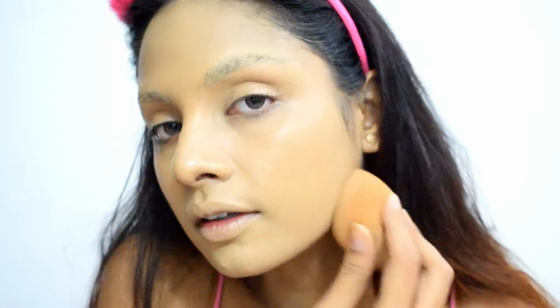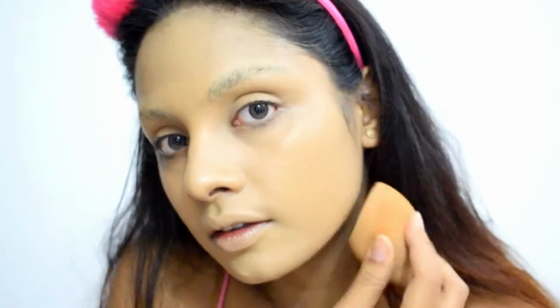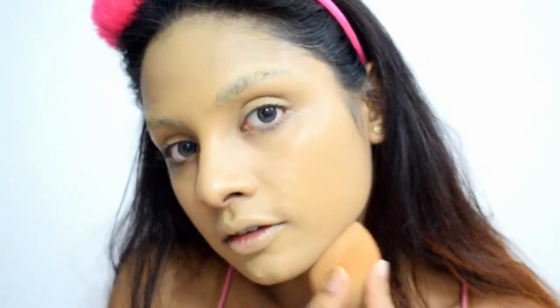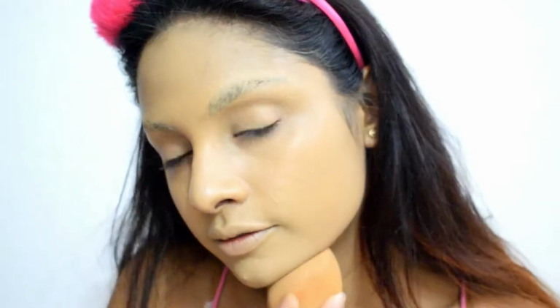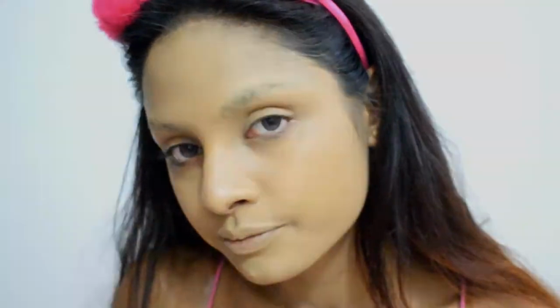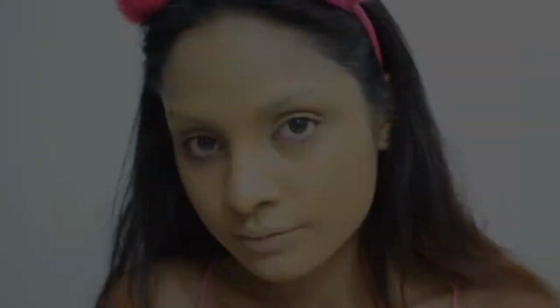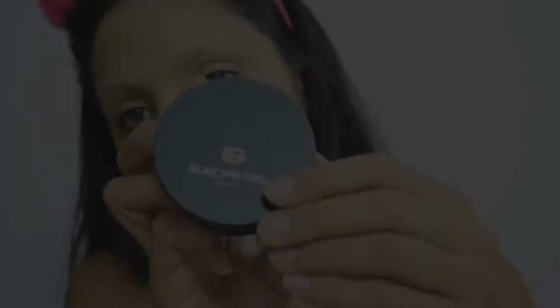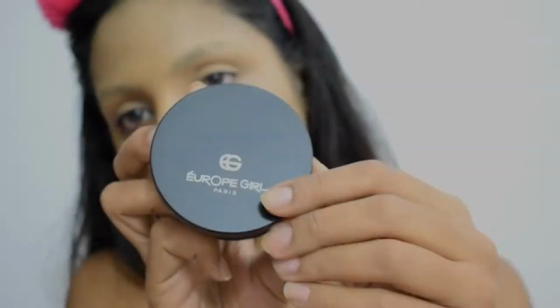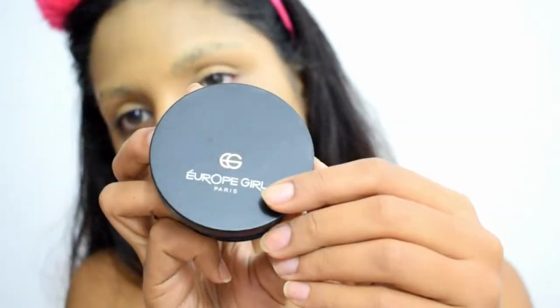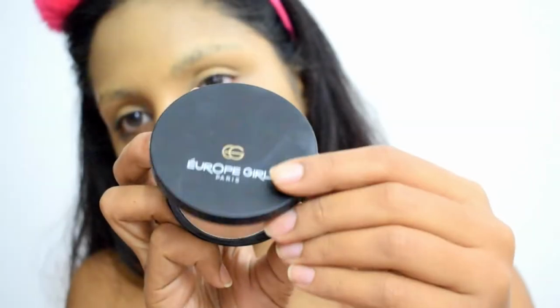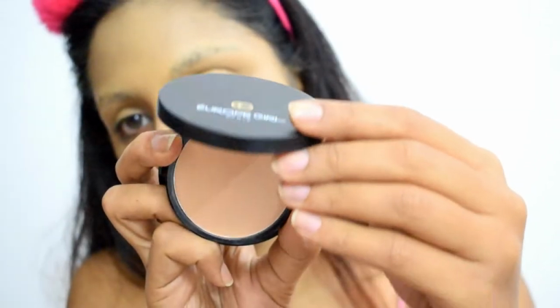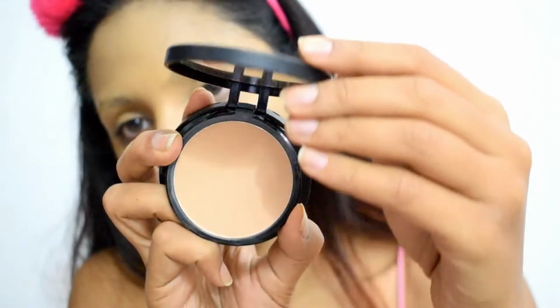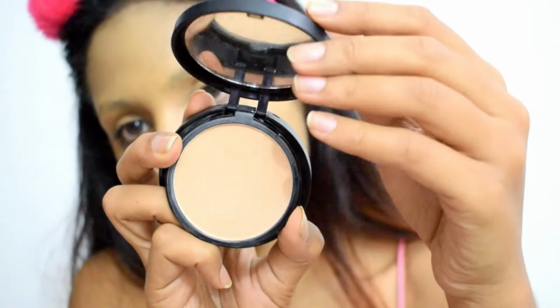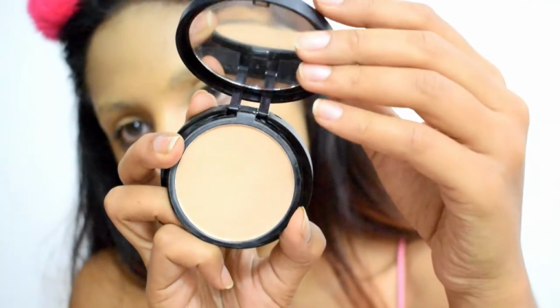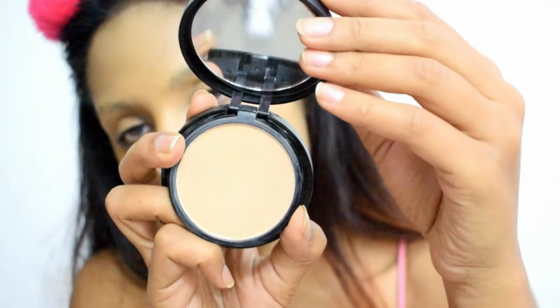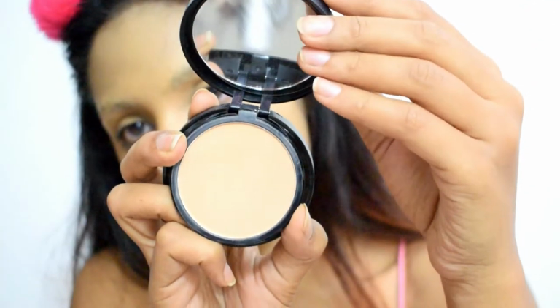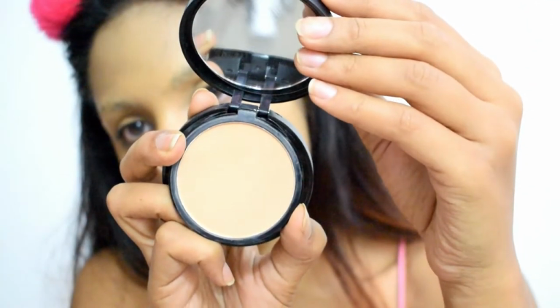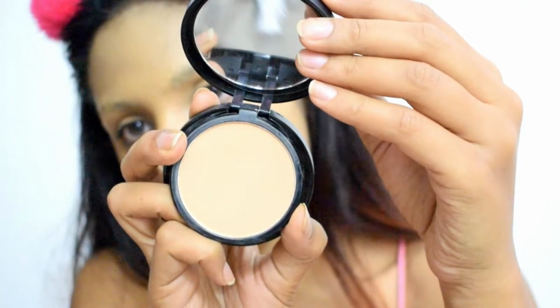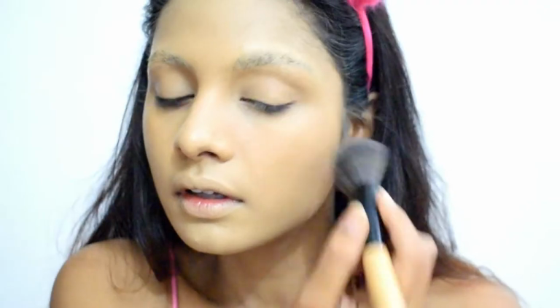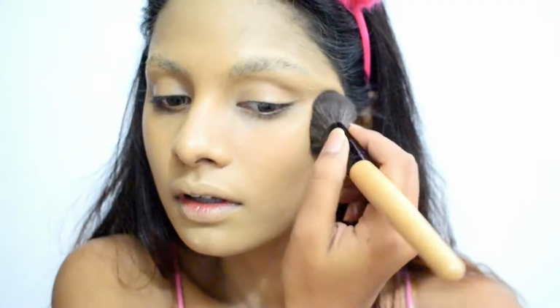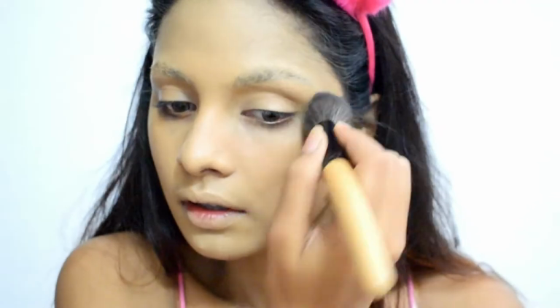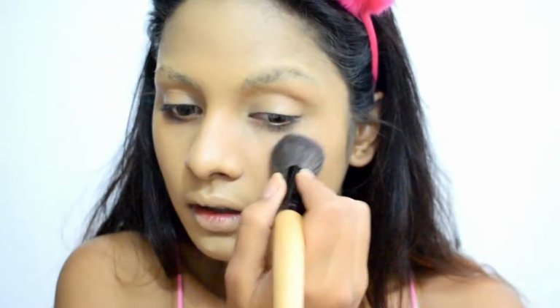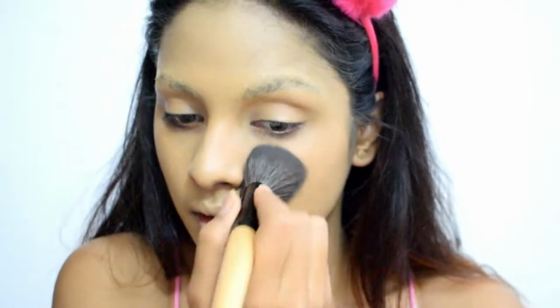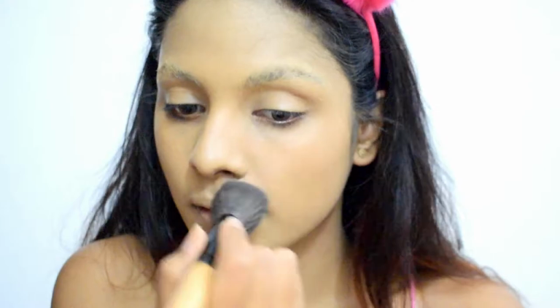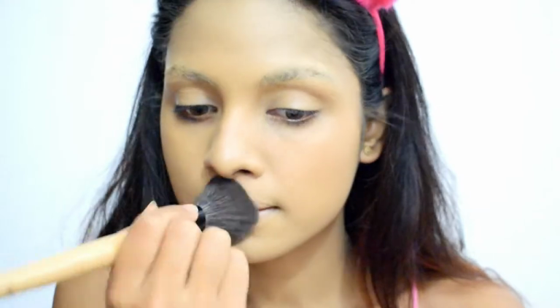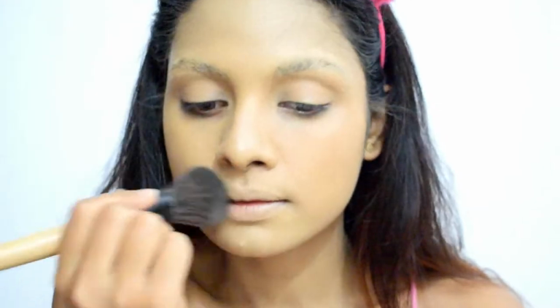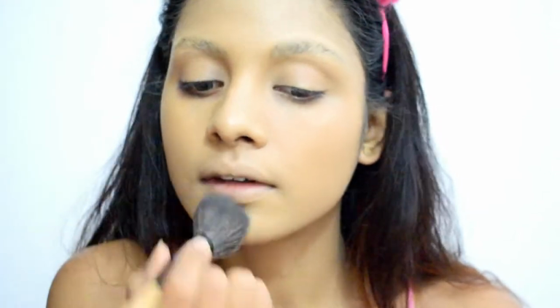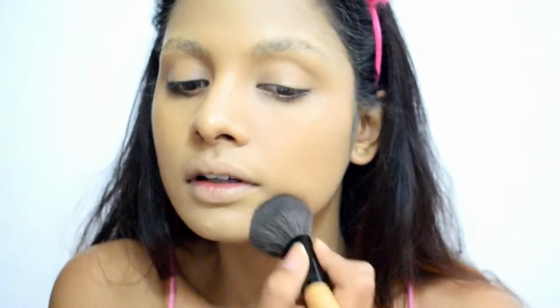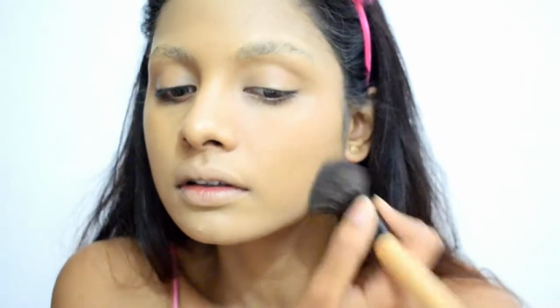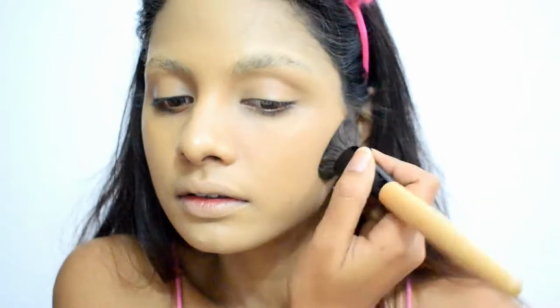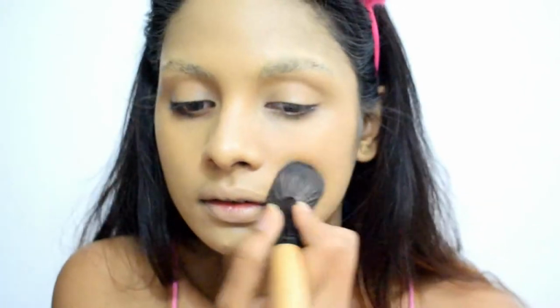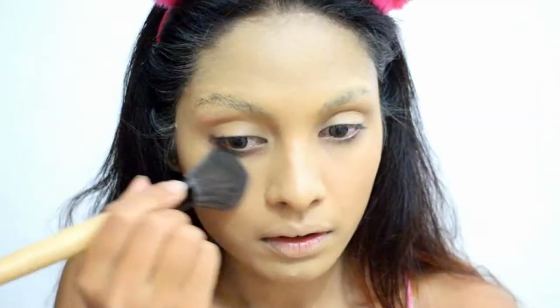Once the foundation is in place, I'm setting it using L'Oreal Paris Studio Fix Powder Plus Foundation in shade EG537.